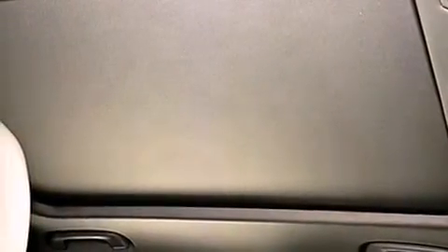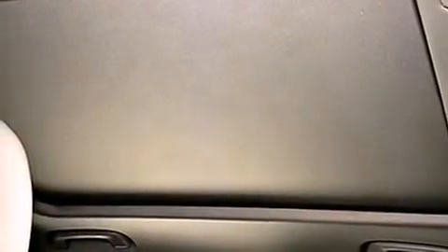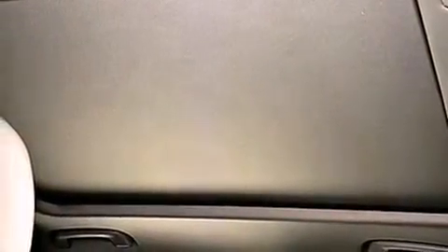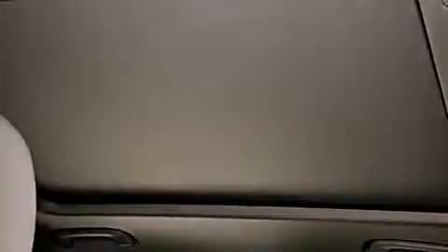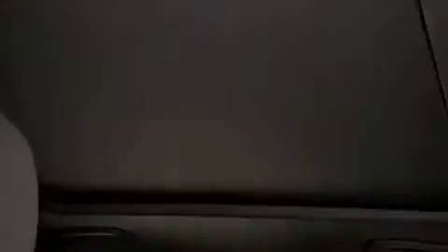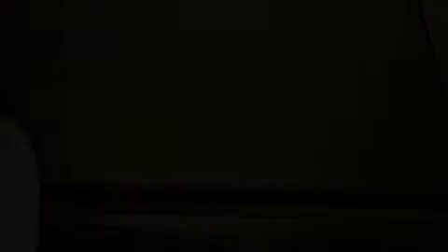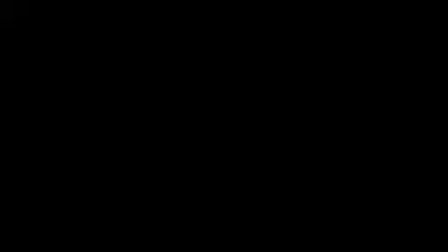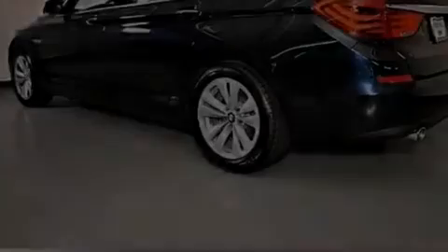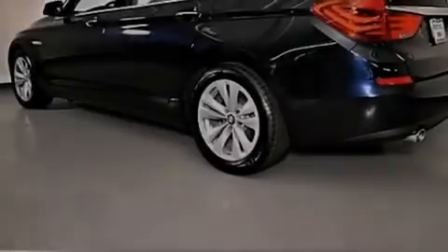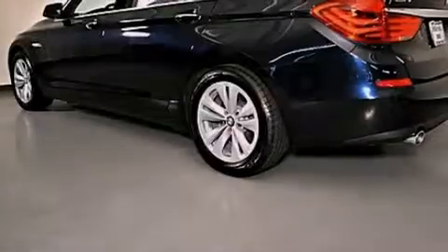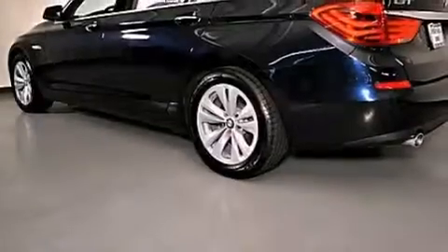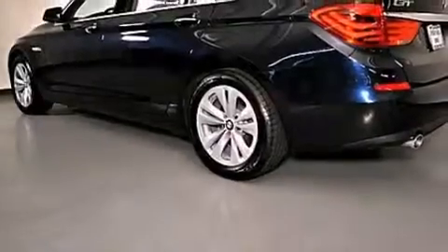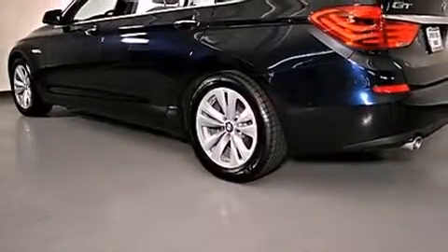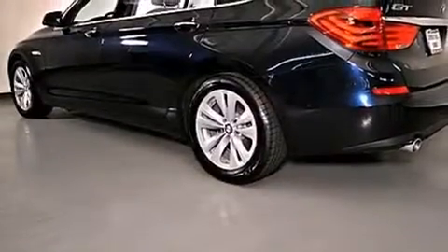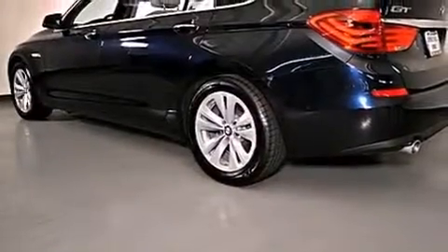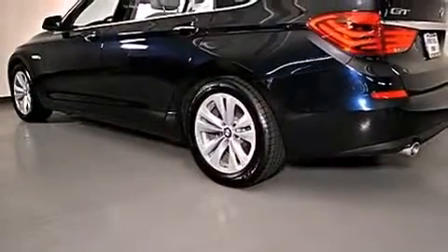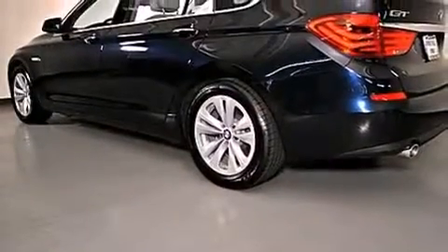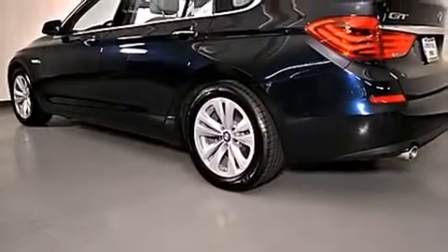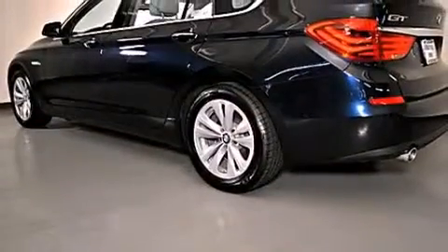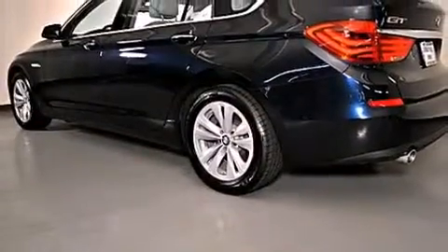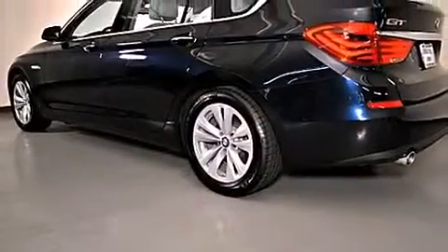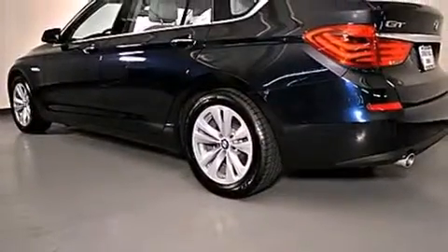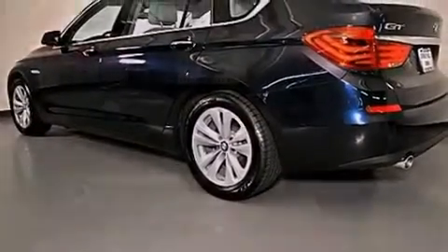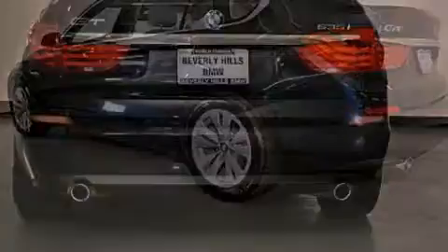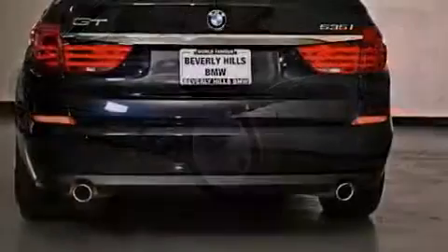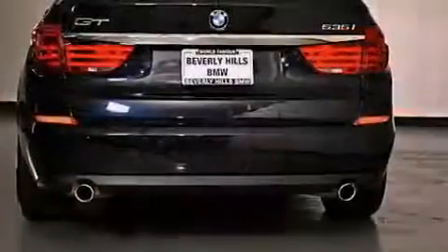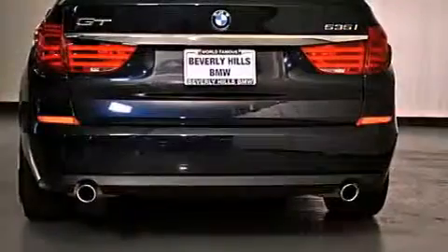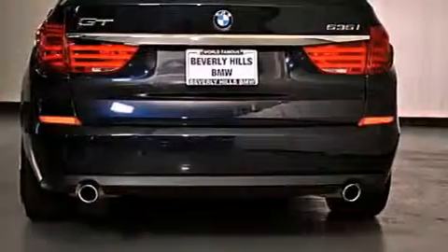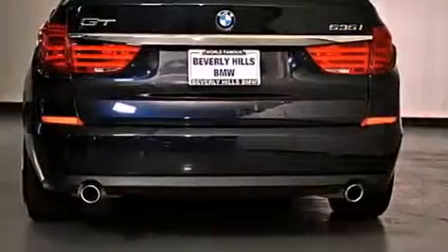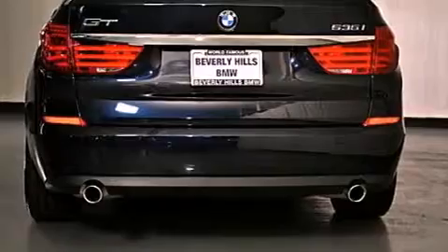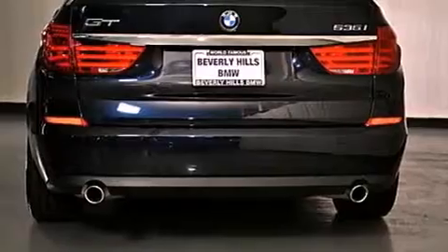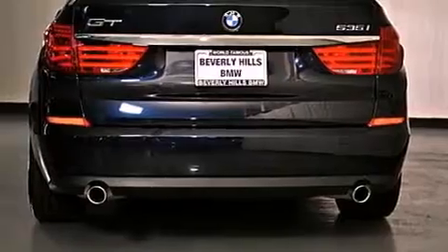With an EPA estimated rating of 30 miles per gallon on the highway, this vehicle helps leave money in your pocket where you want it.